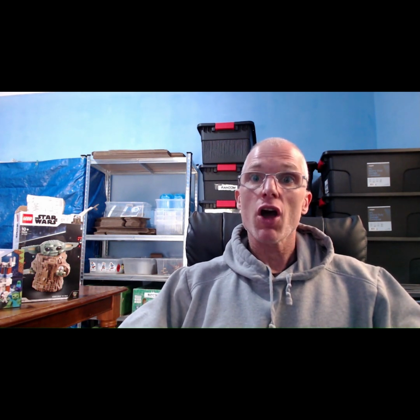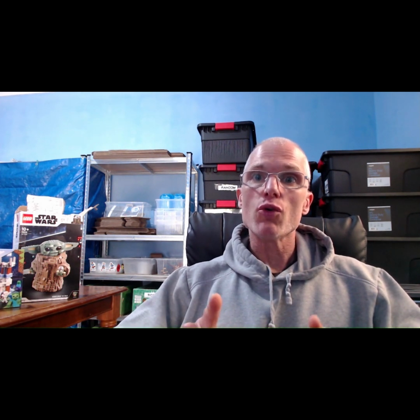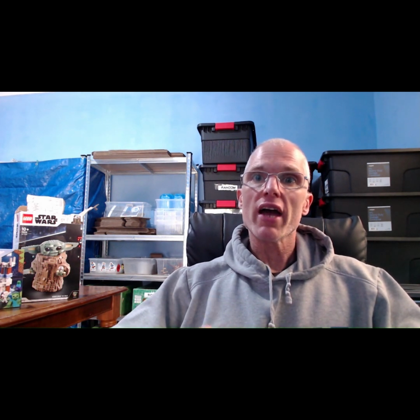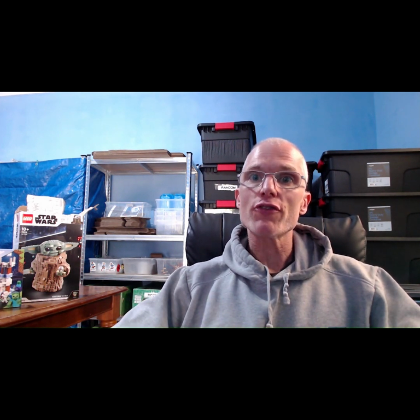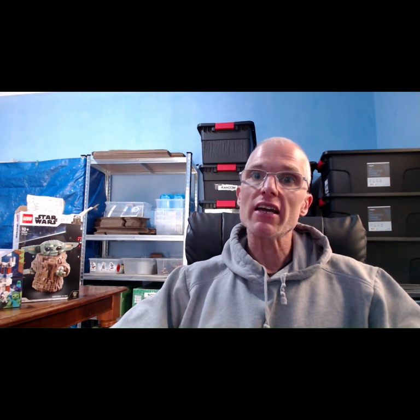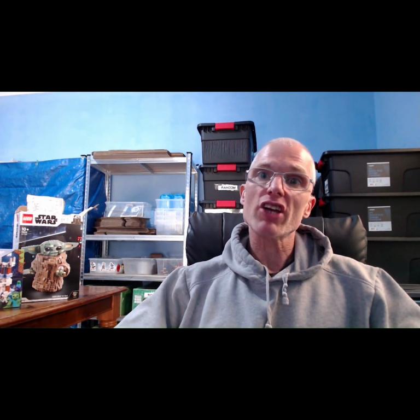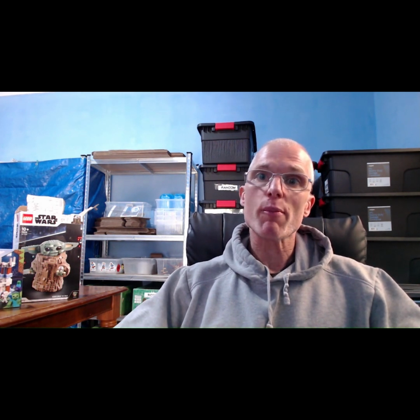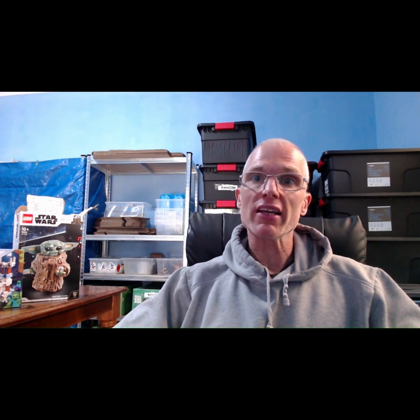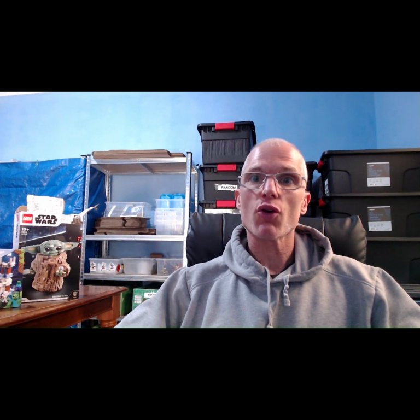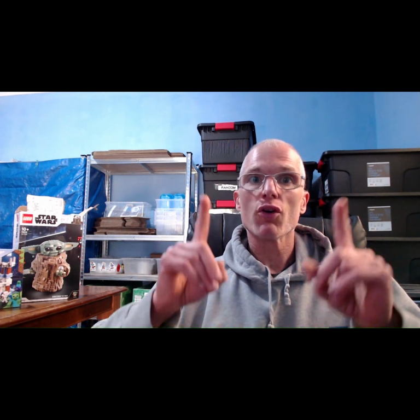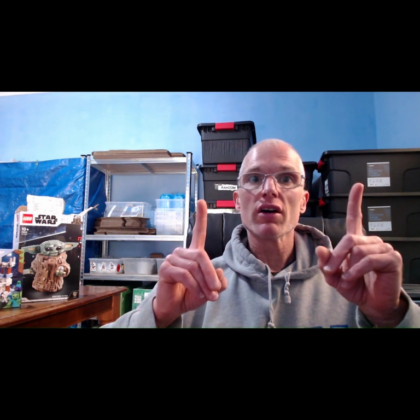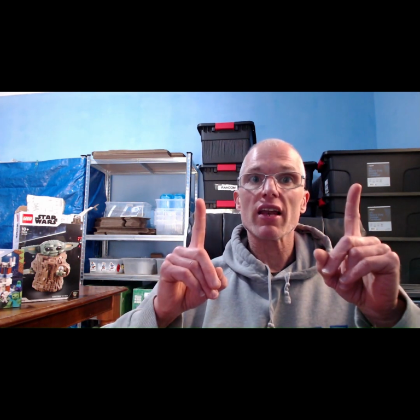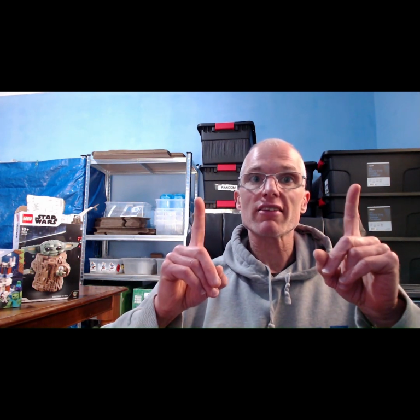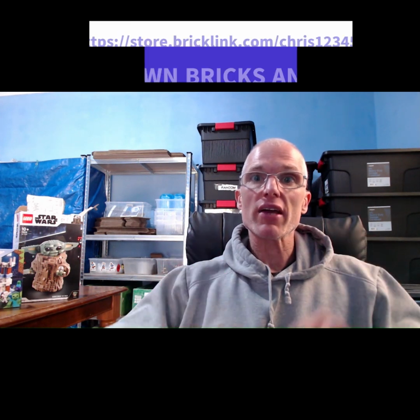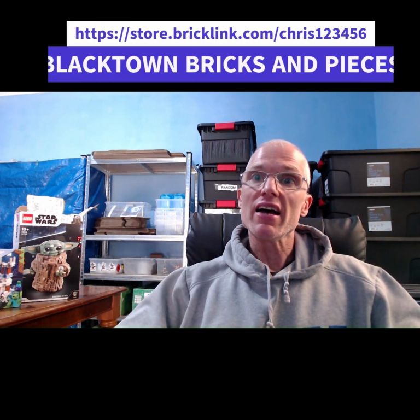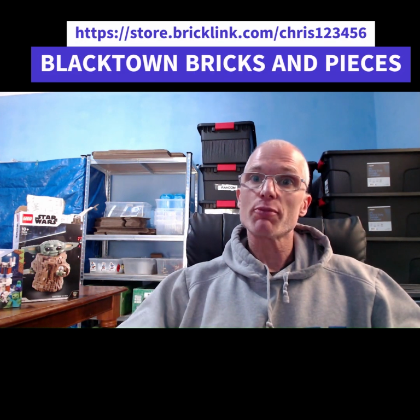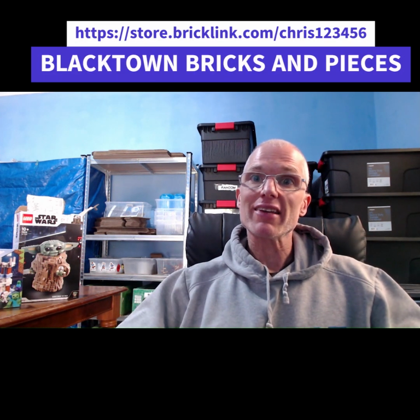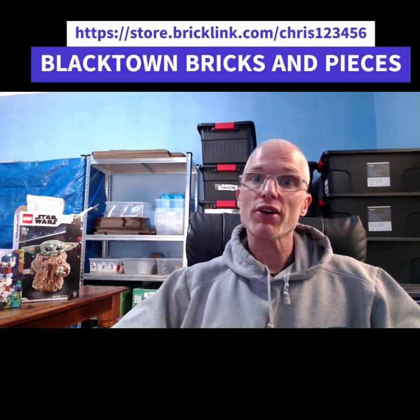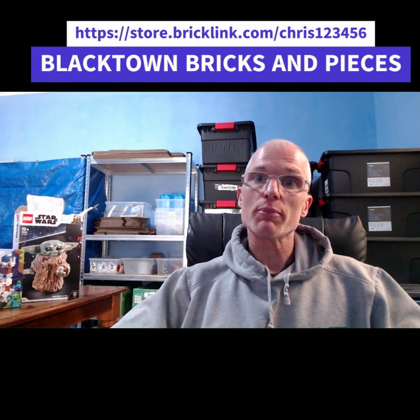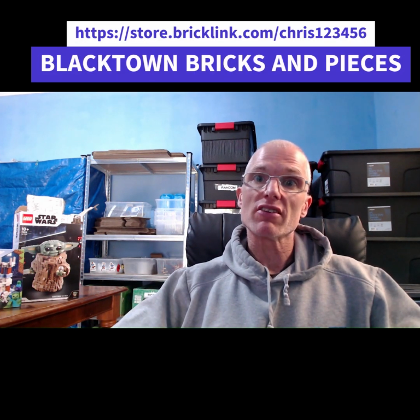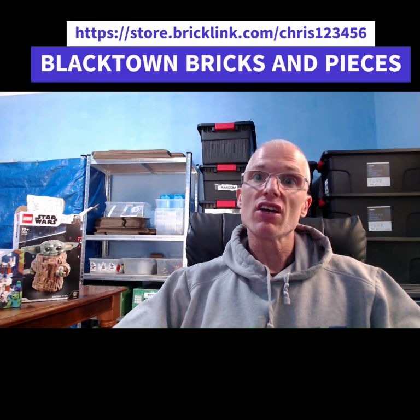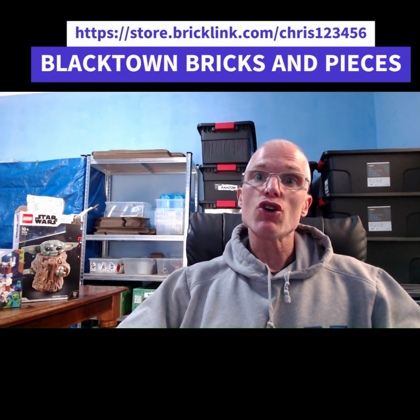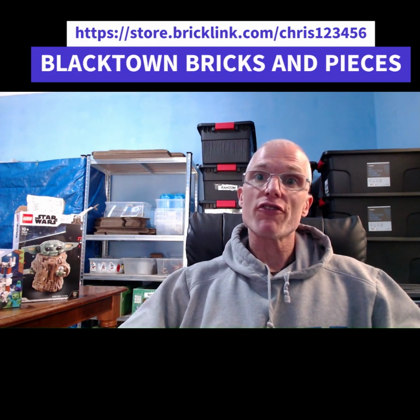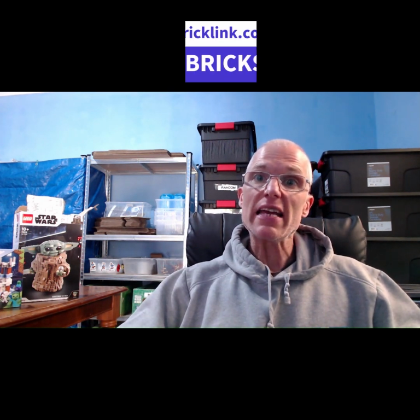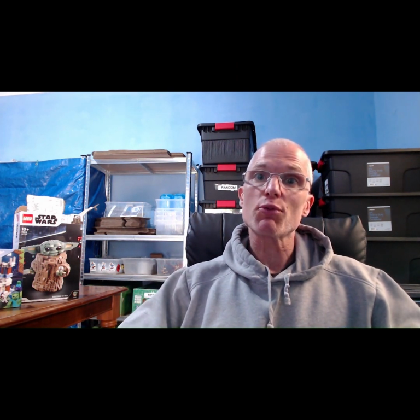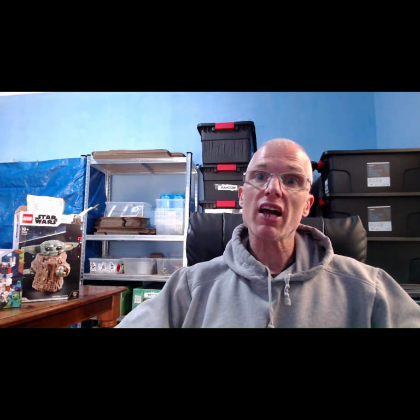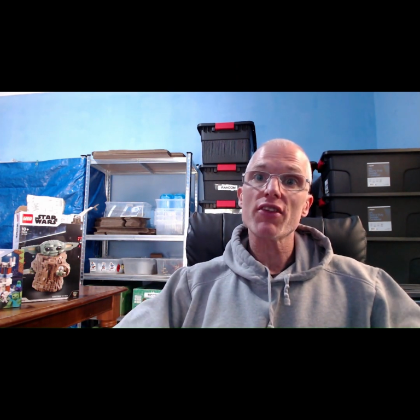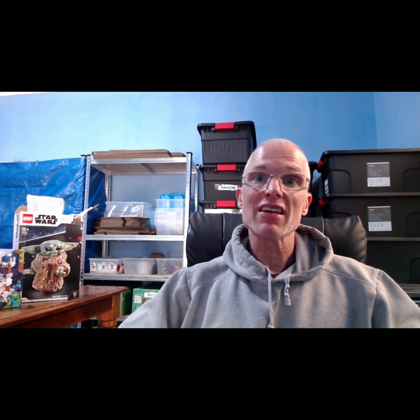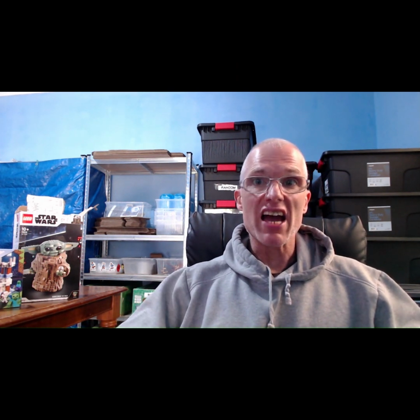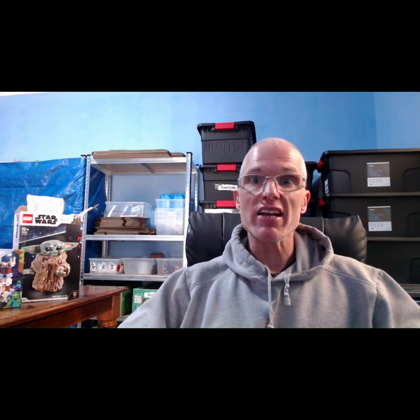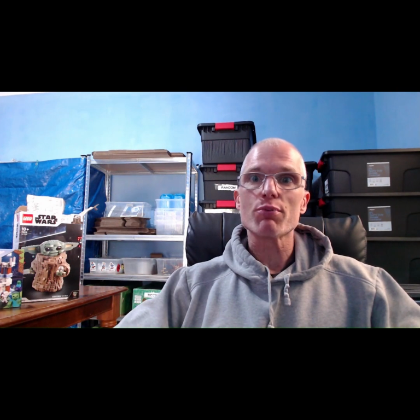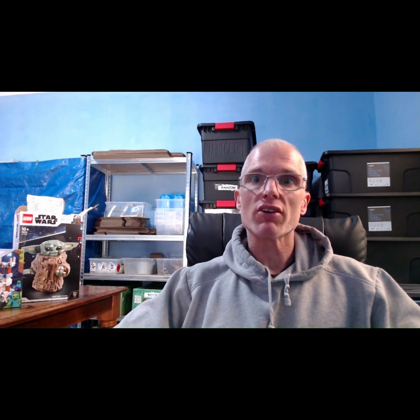Don't forget to check out my Bricklink store — the link's up there. It's Blacktown Bricks and Pieces, and you're going to find heaps more Lego like this at really good prices.